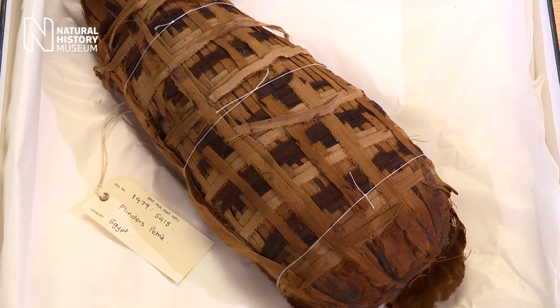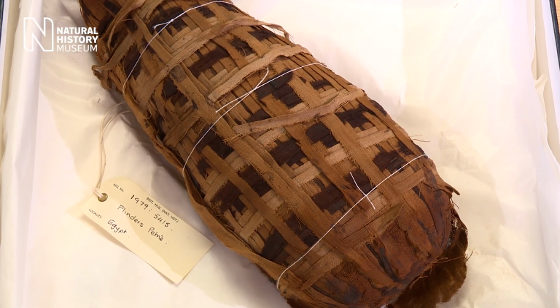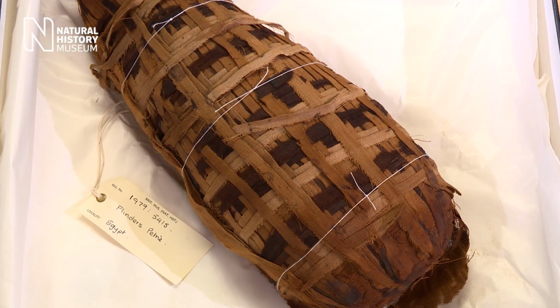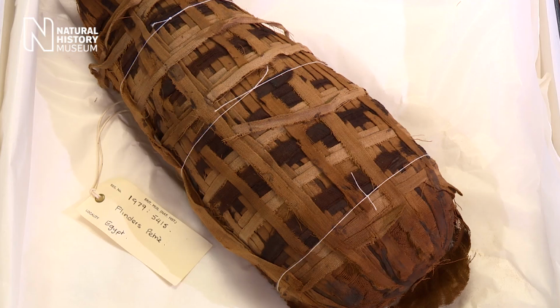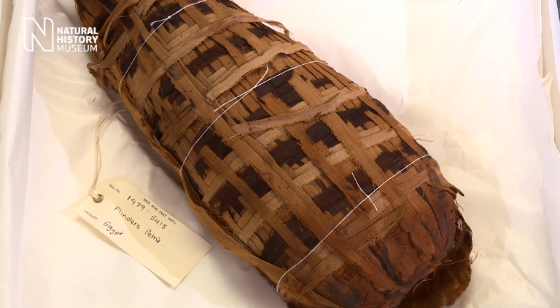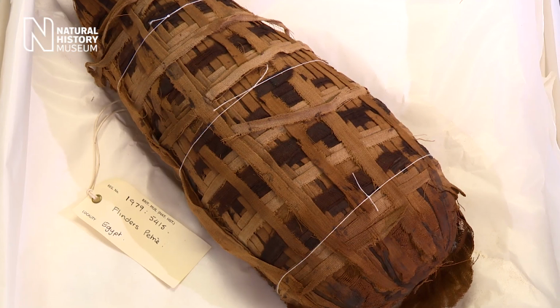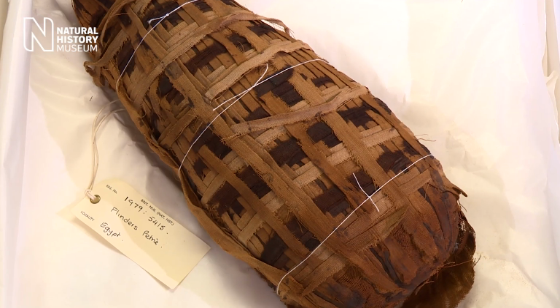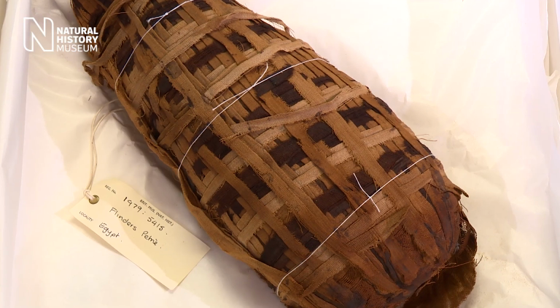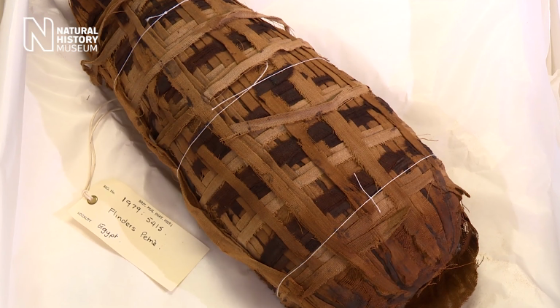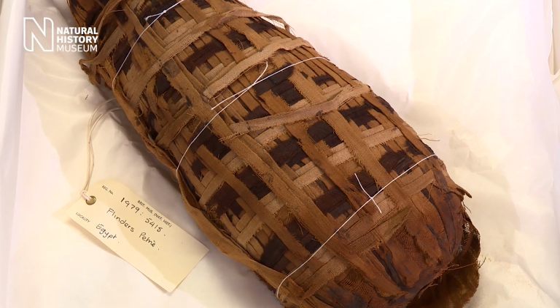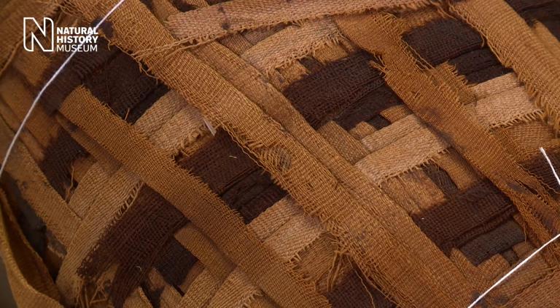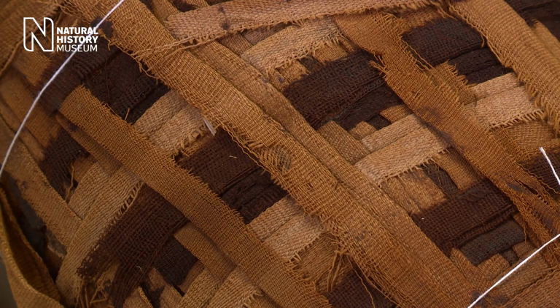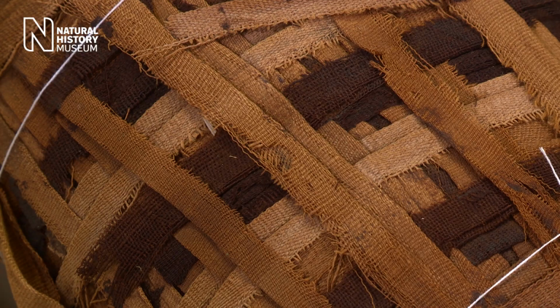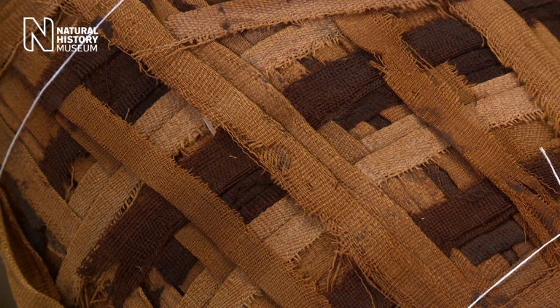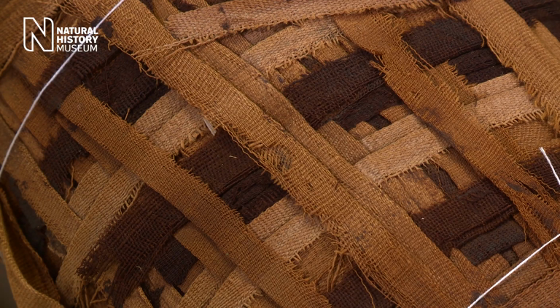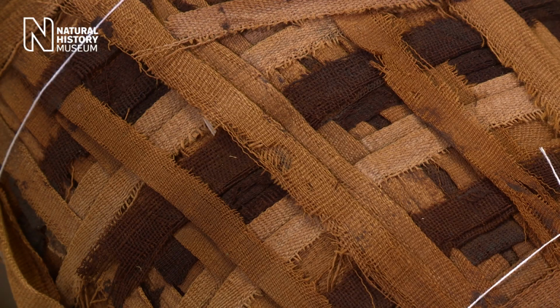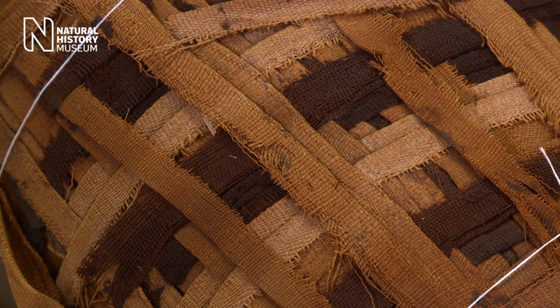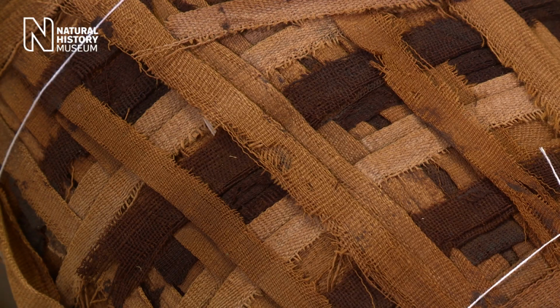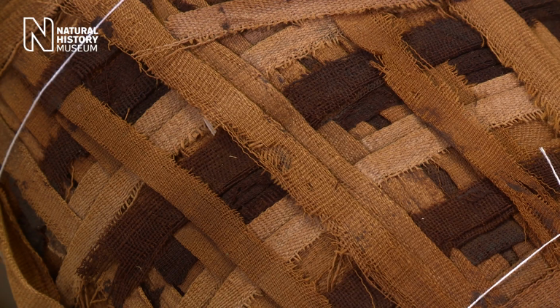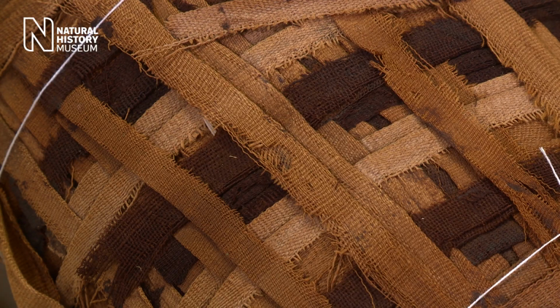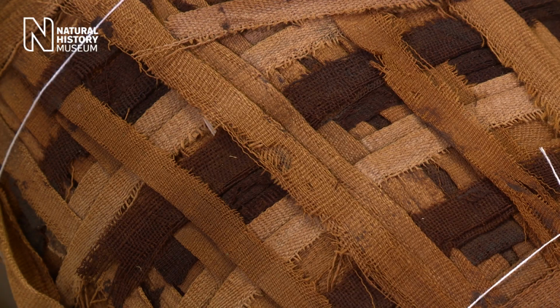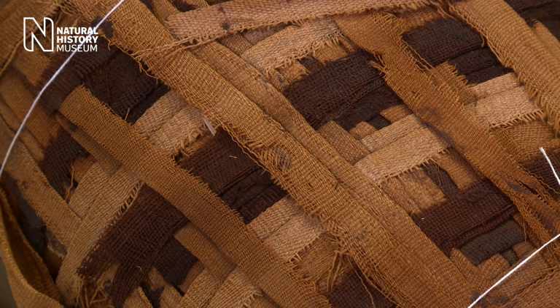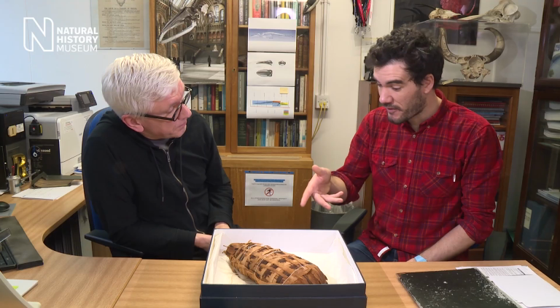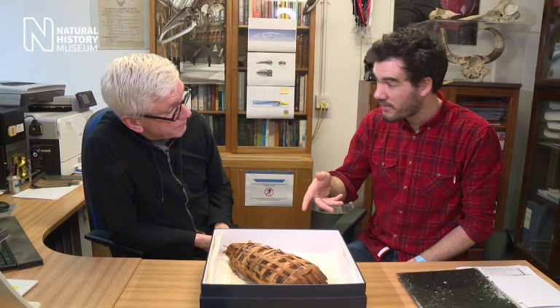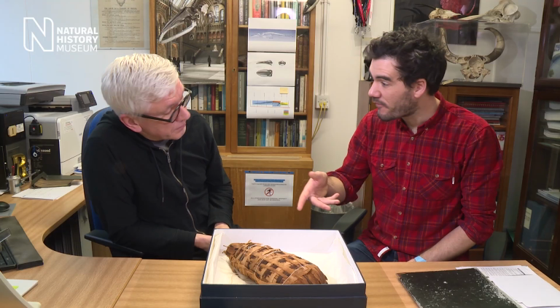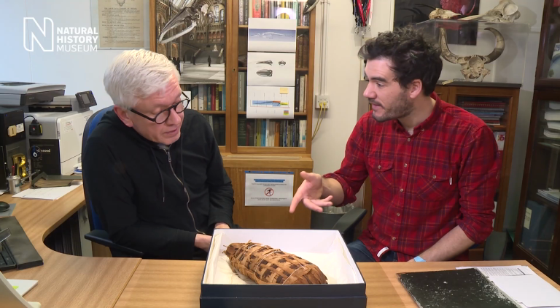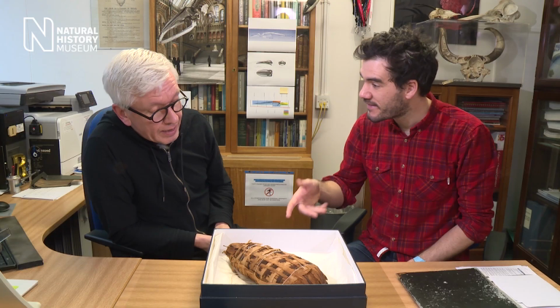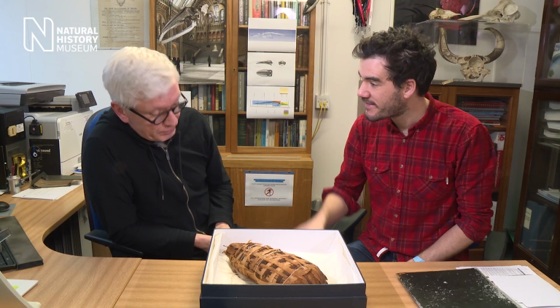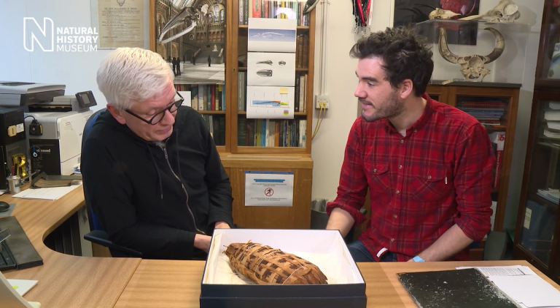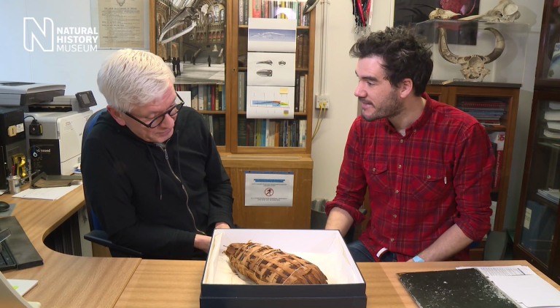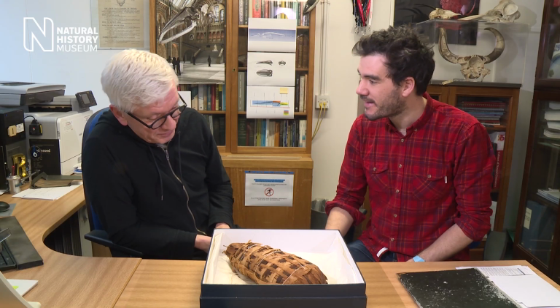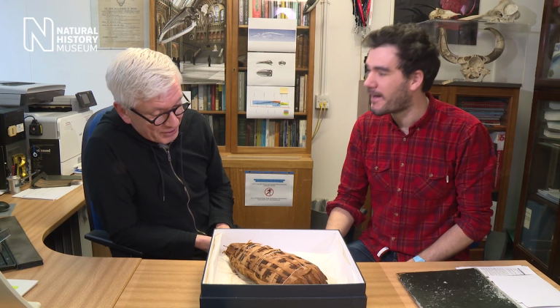Oh wow, and has anyone unravelled it to have a look inside? It's never been physically opened, never investigated. Can we have a go? Have a peek? Absolutely not.